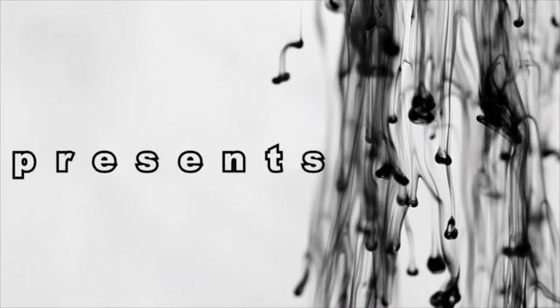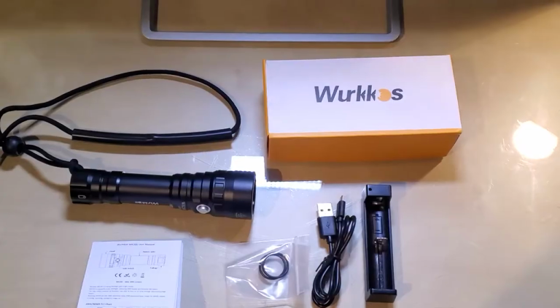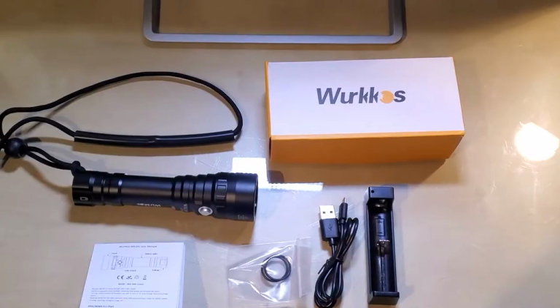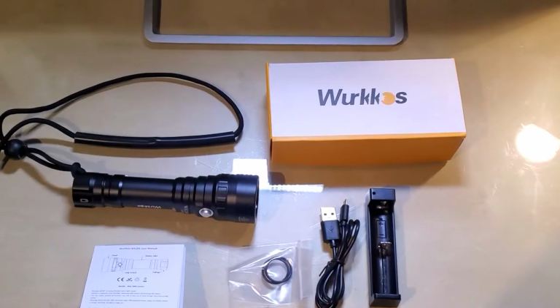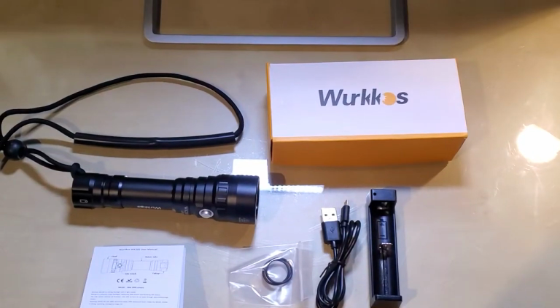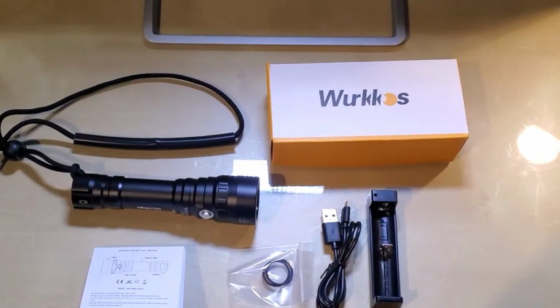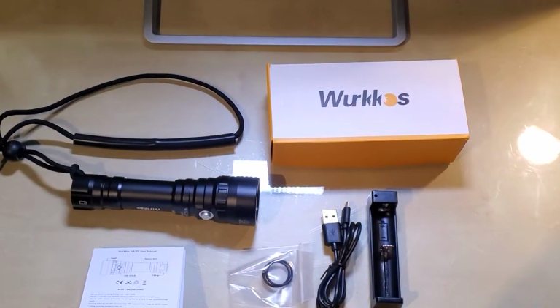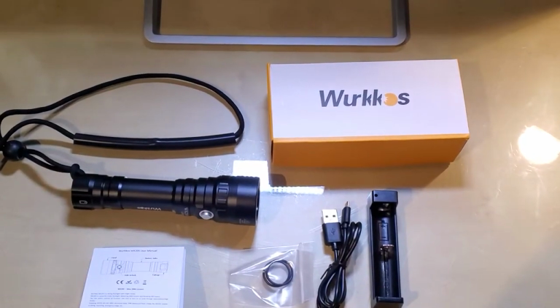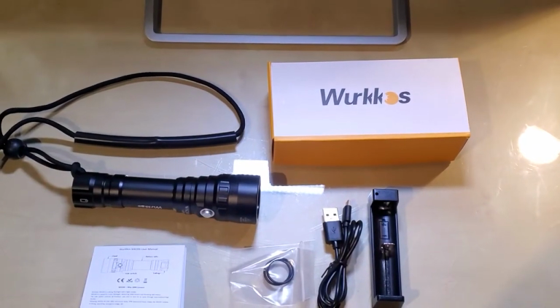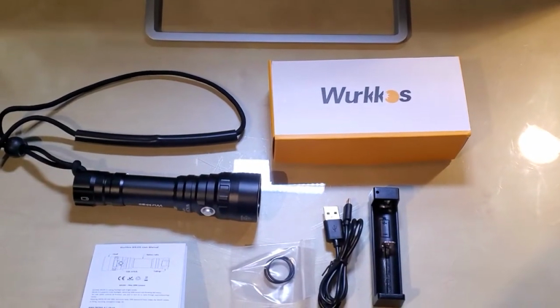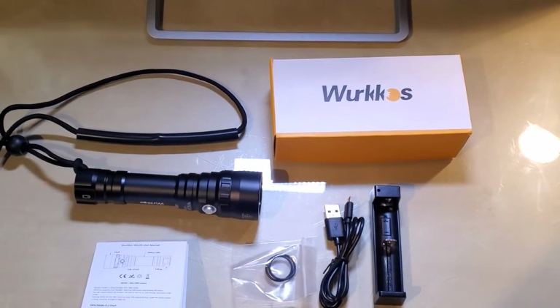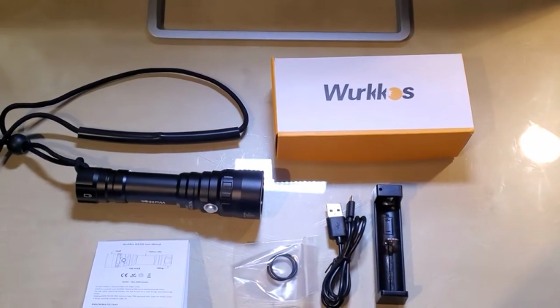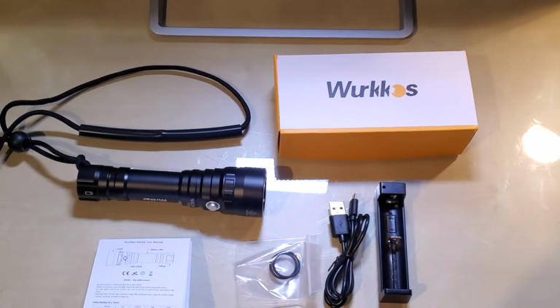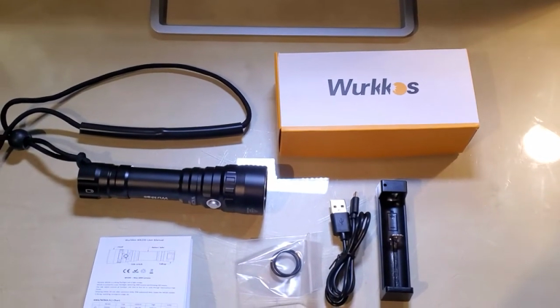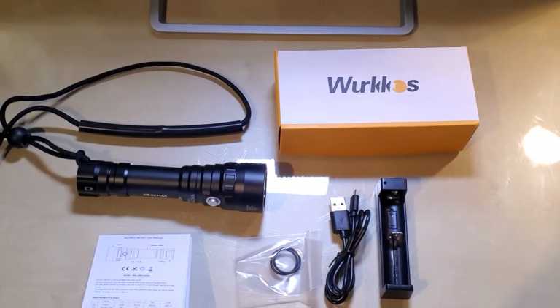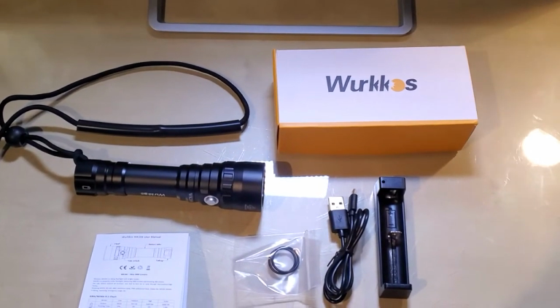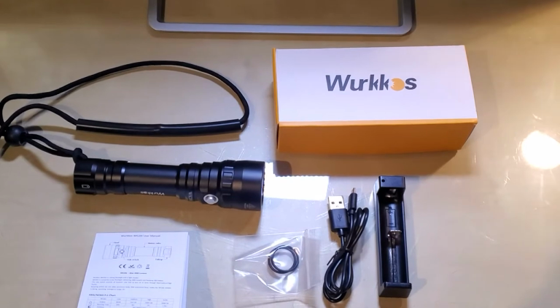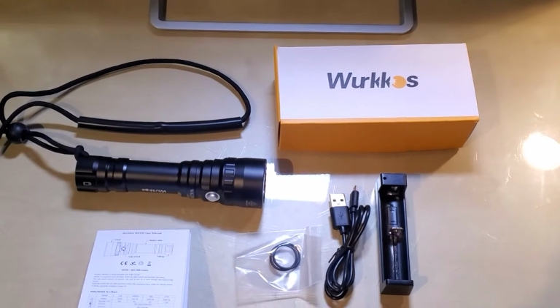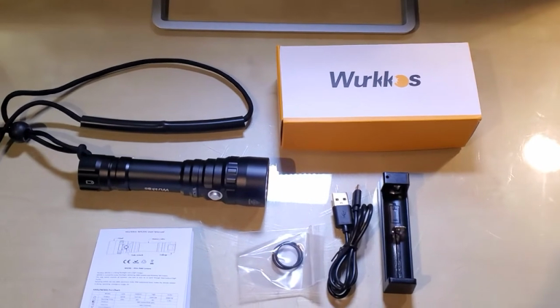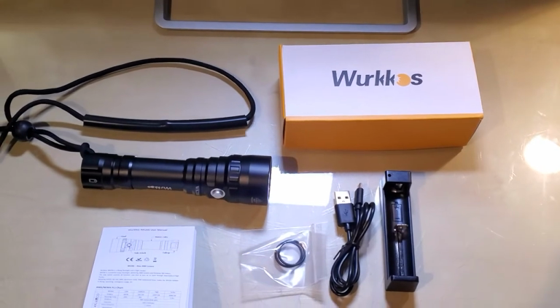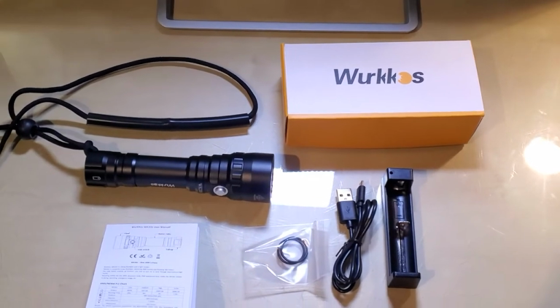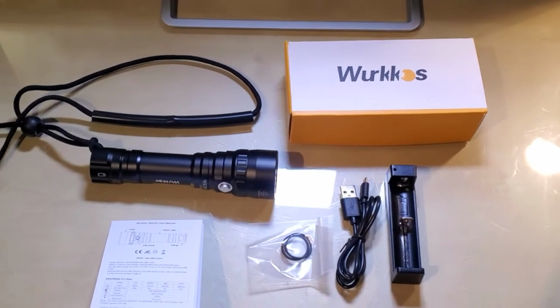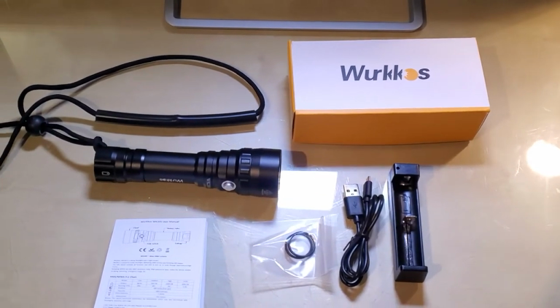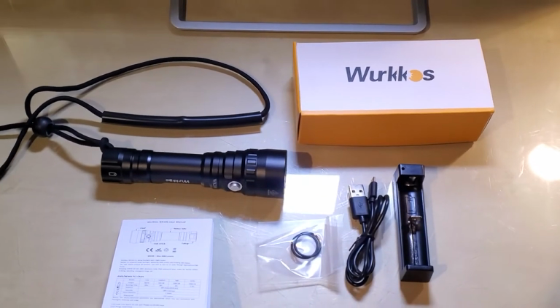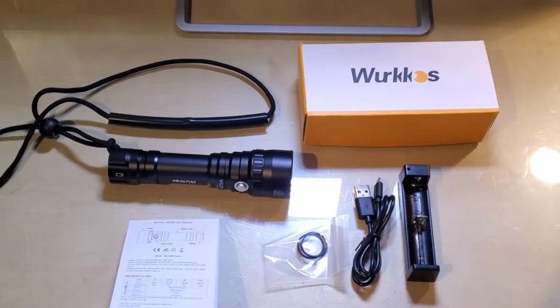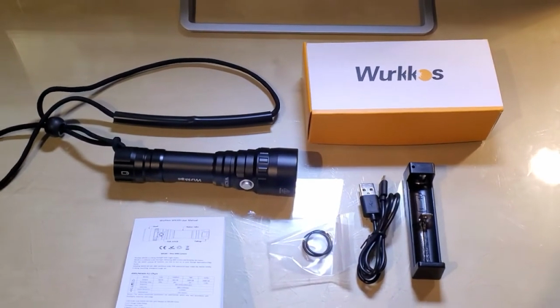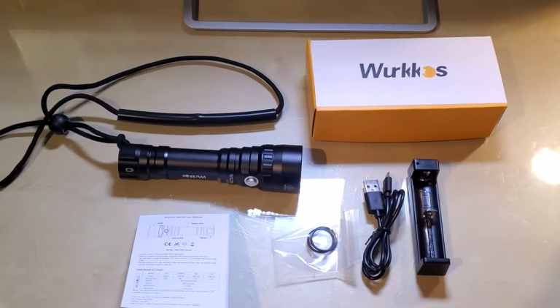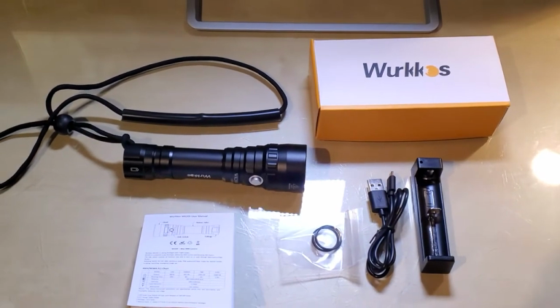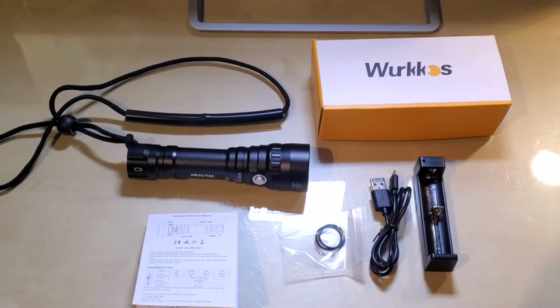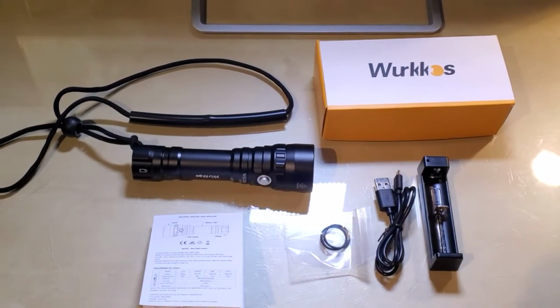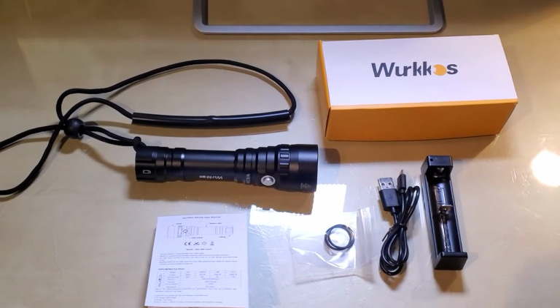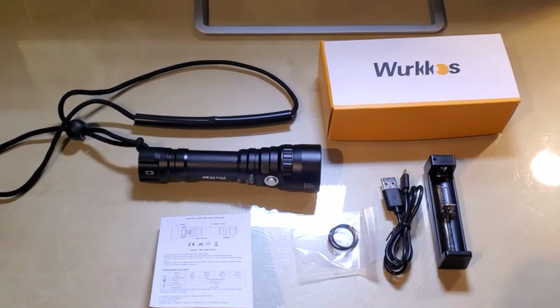Hi, today I want to give you a short review and a couple of close-ups of this cool flashlight that I just bought on Amazon.